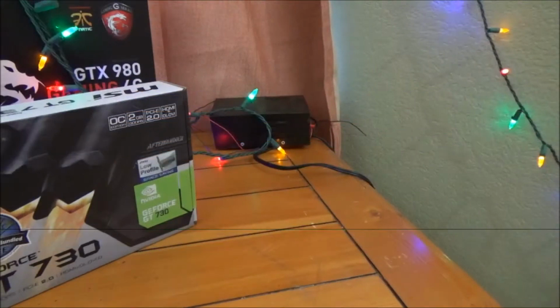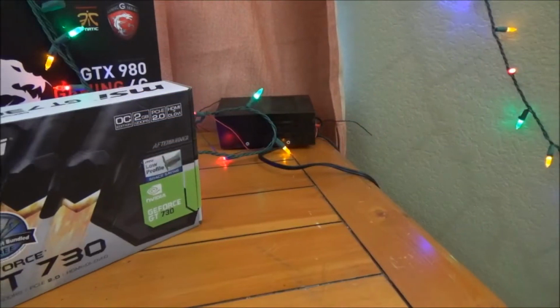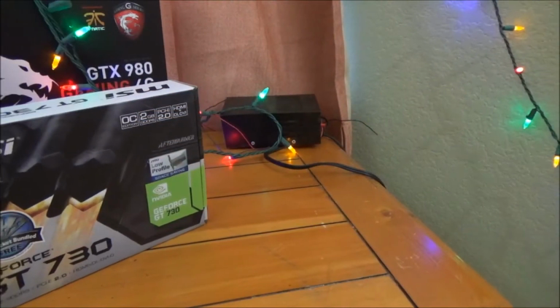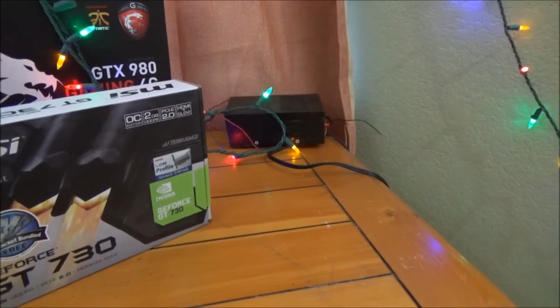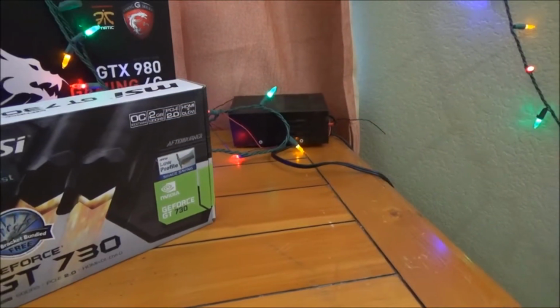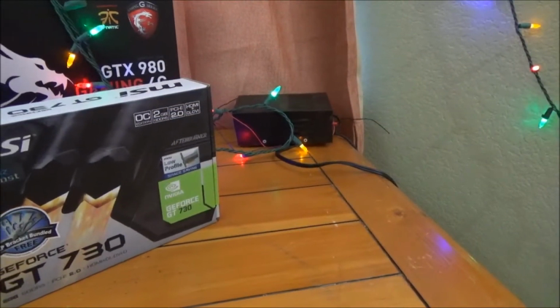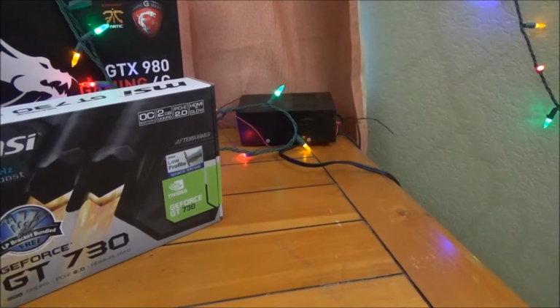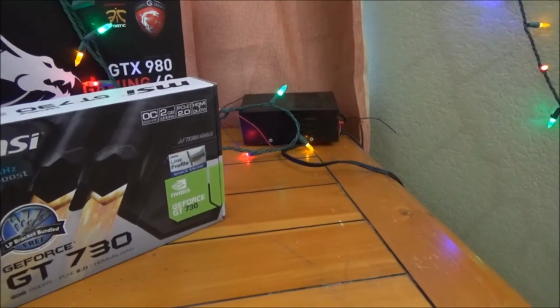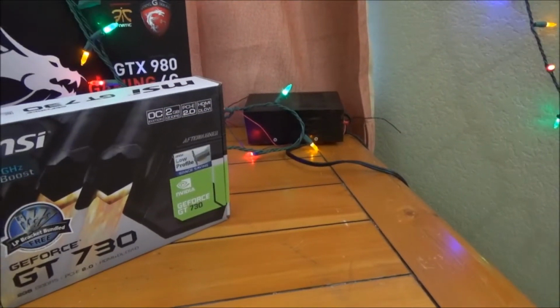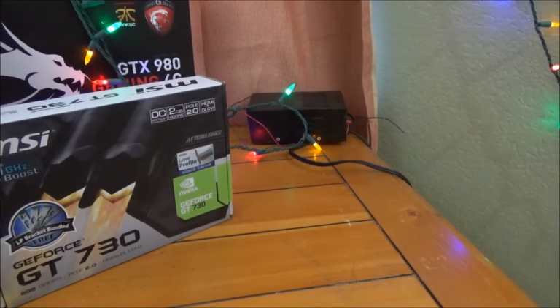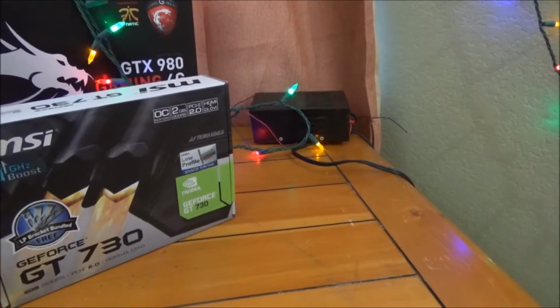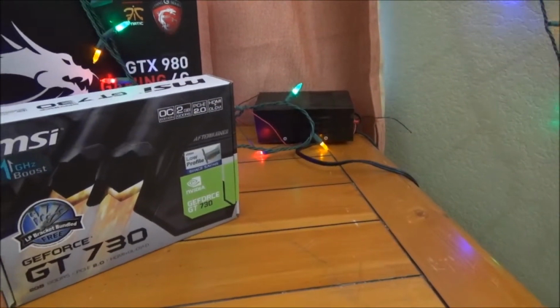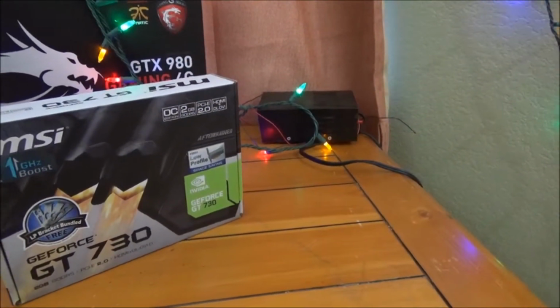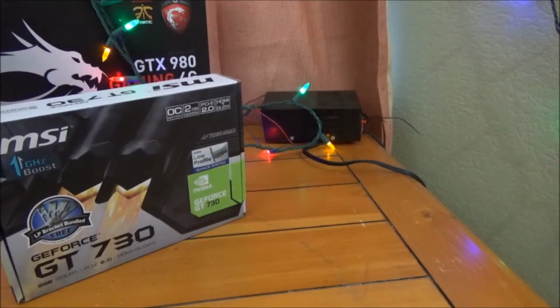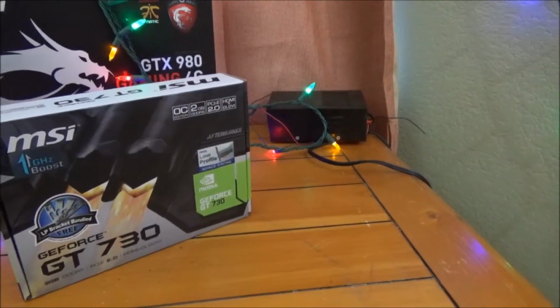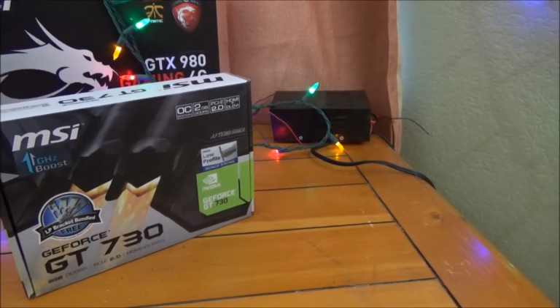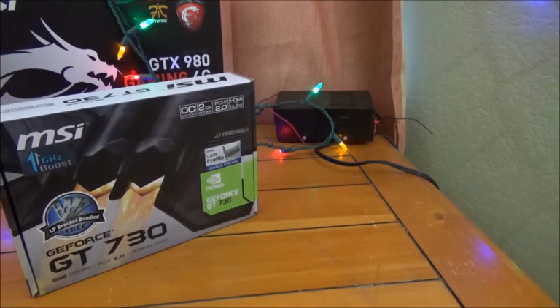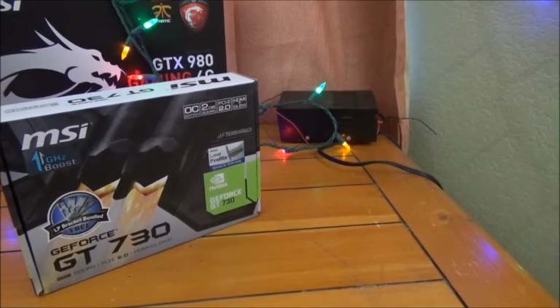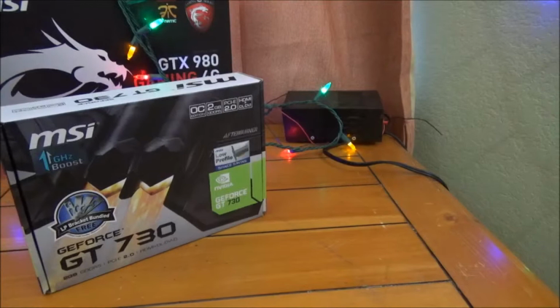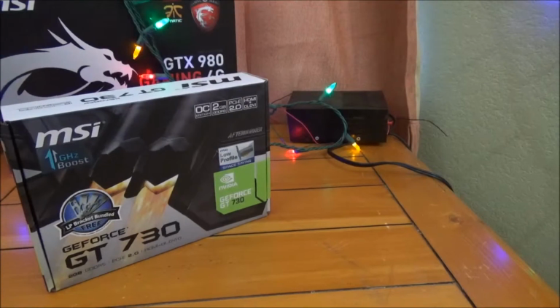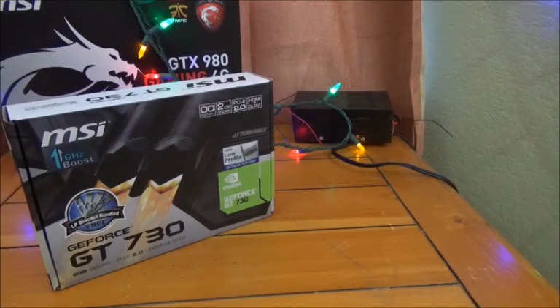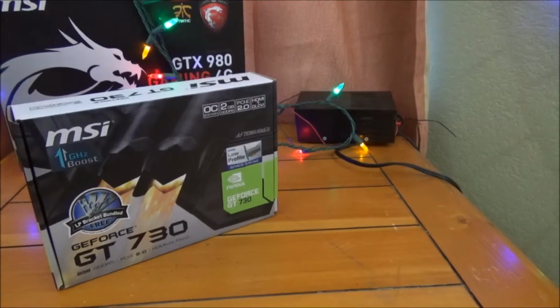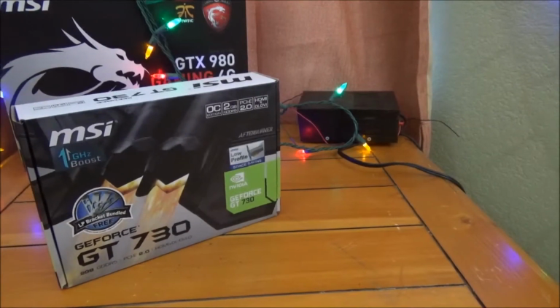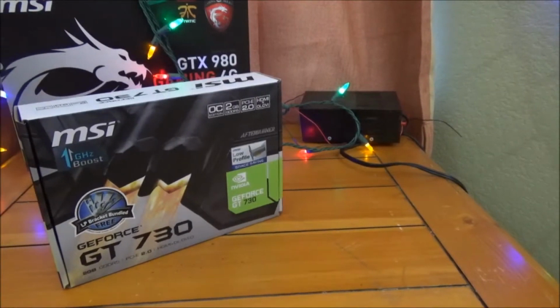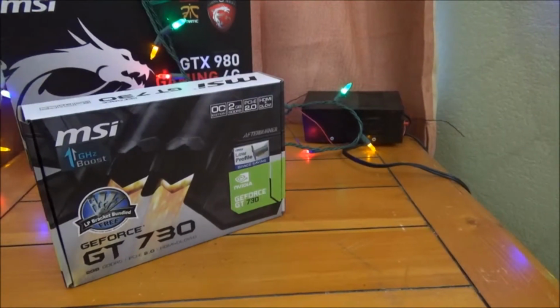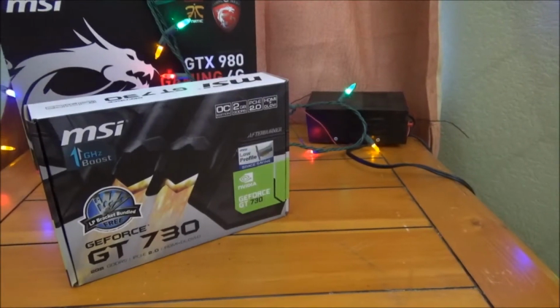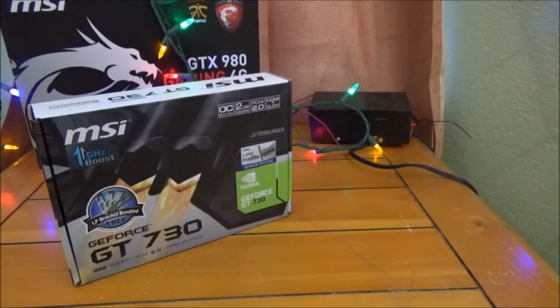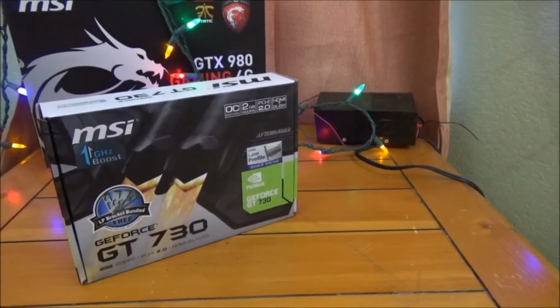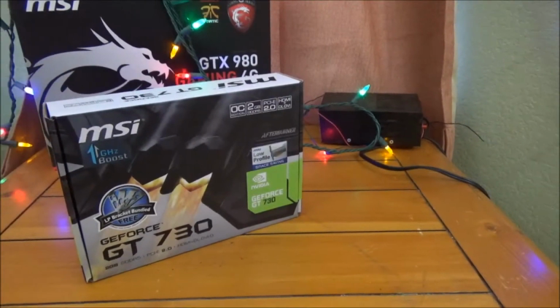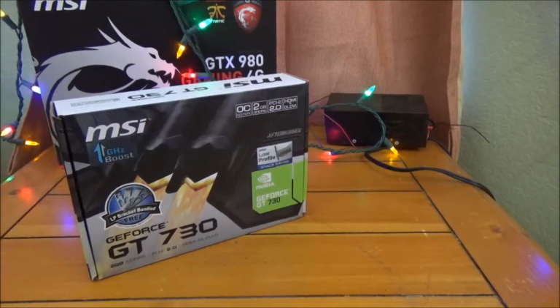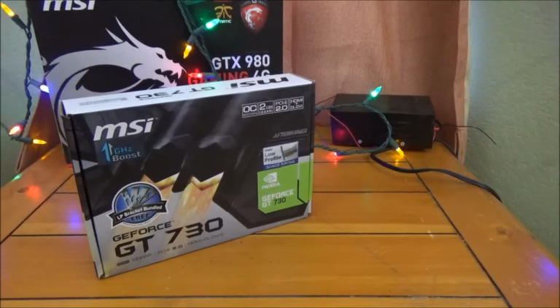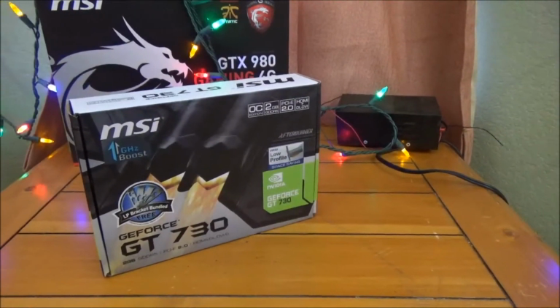Hello Interweb, my name is HankernGames and today we're doing the first graphics card review of this channel. I'm so excited!